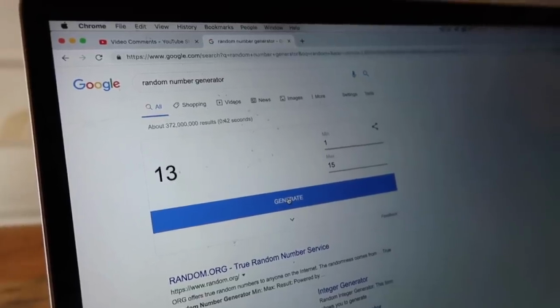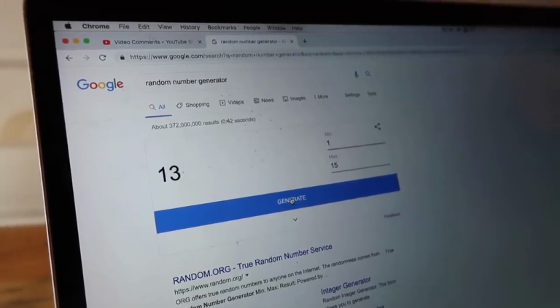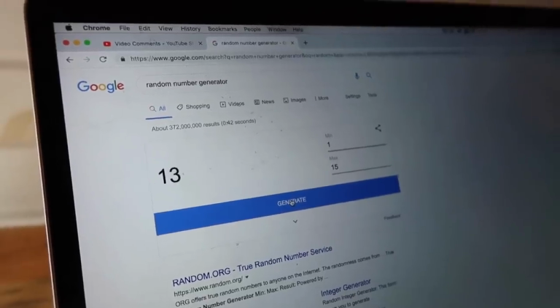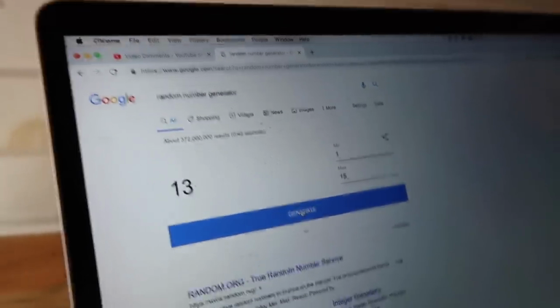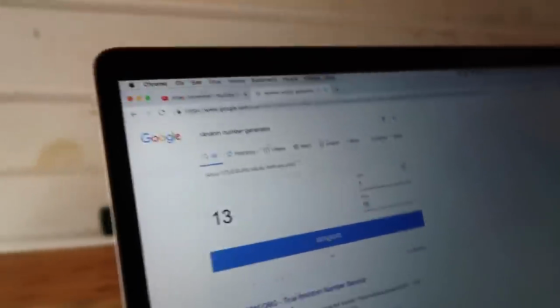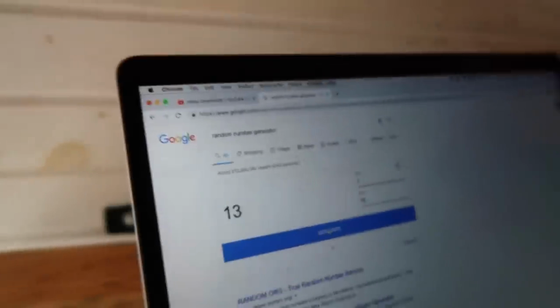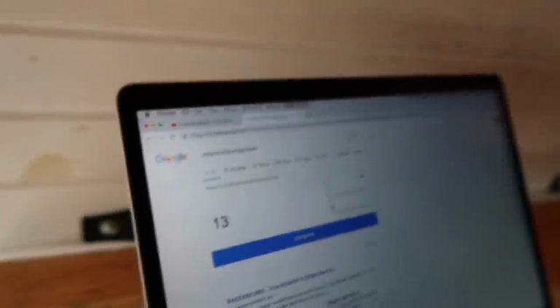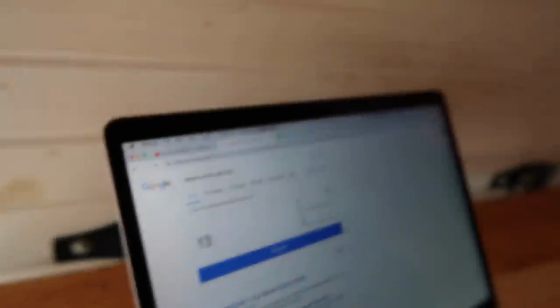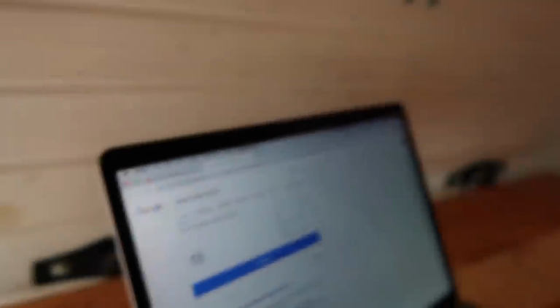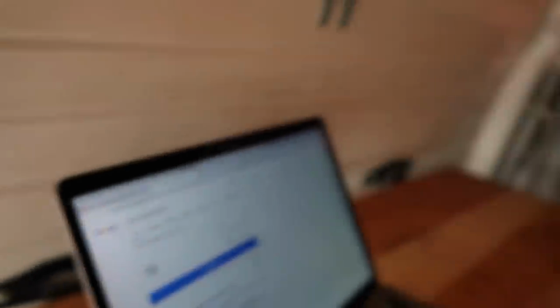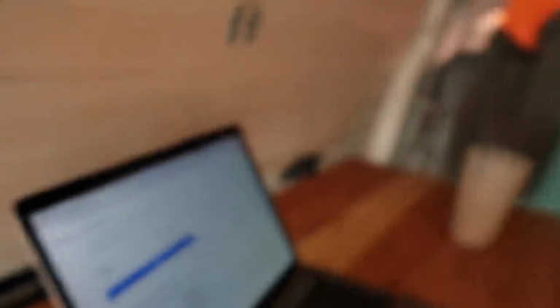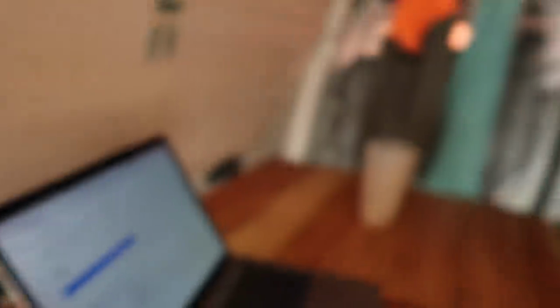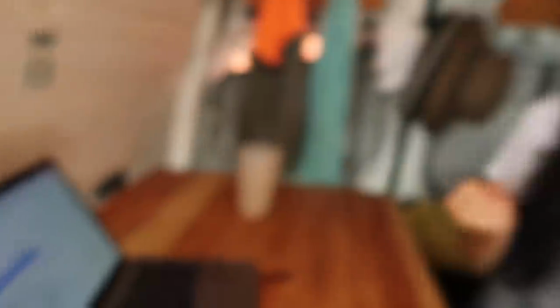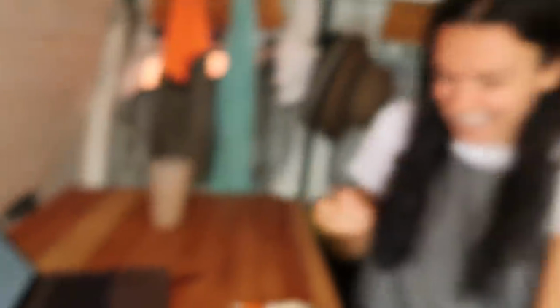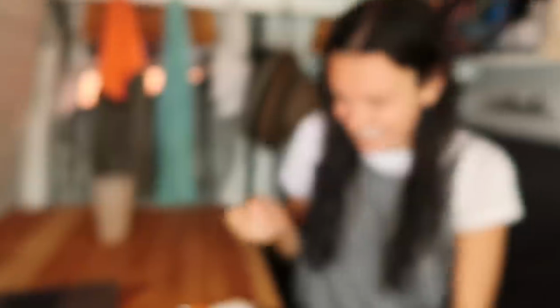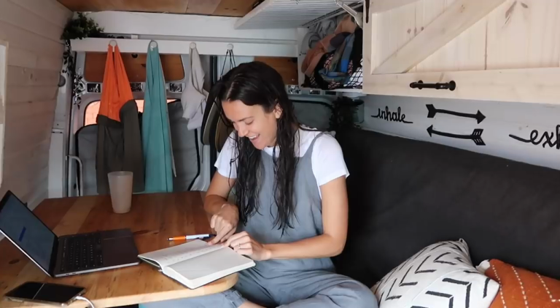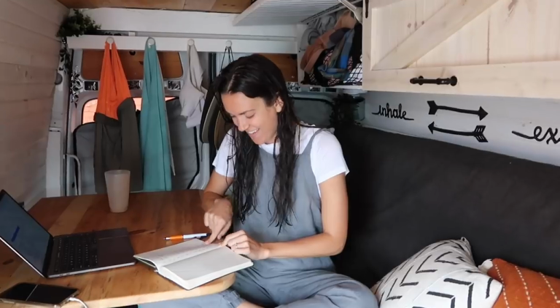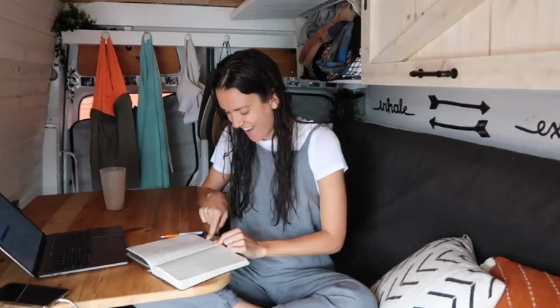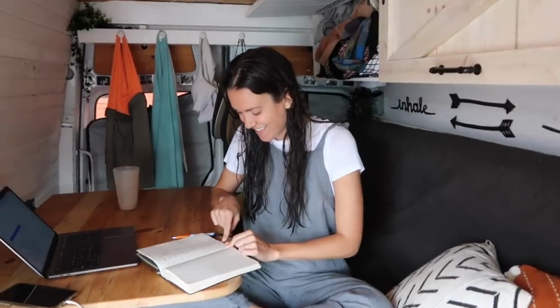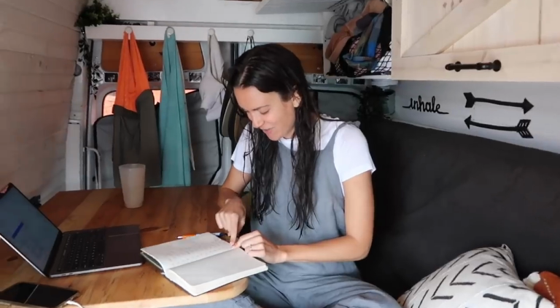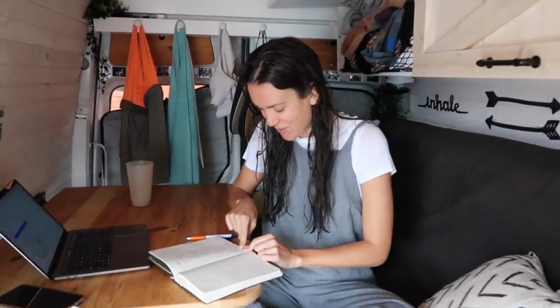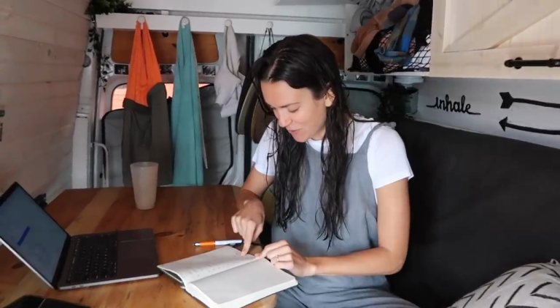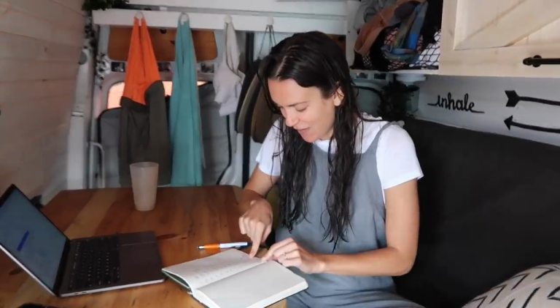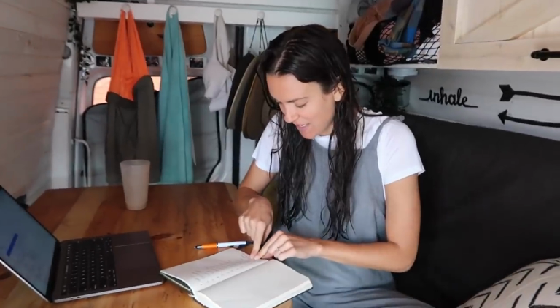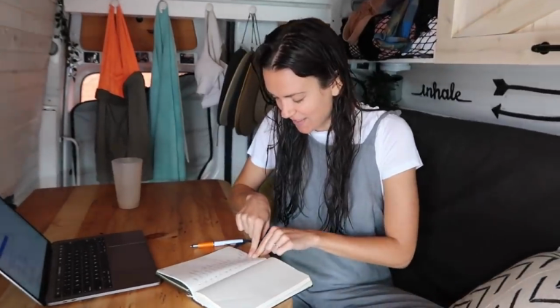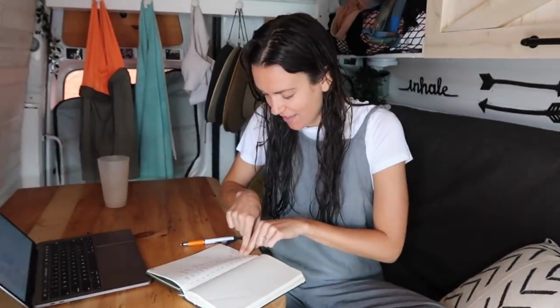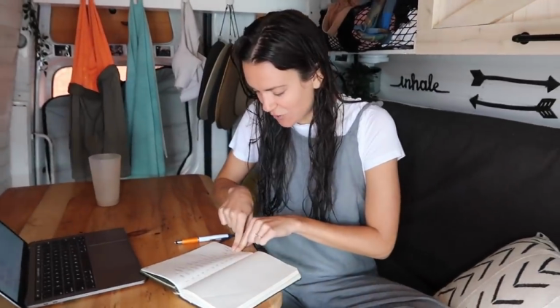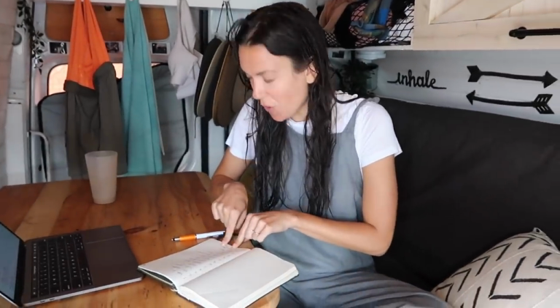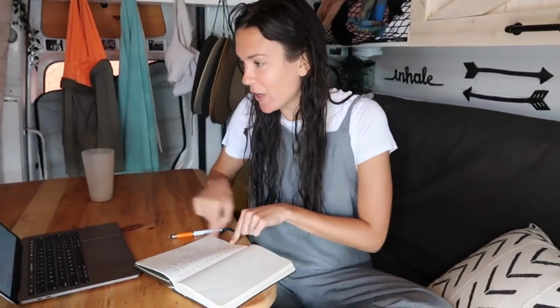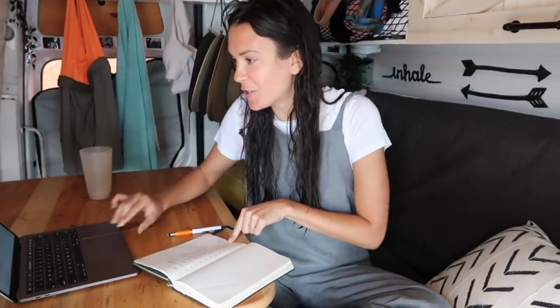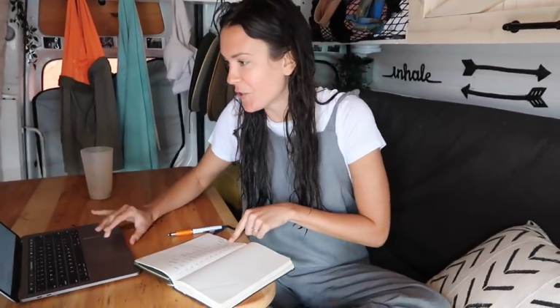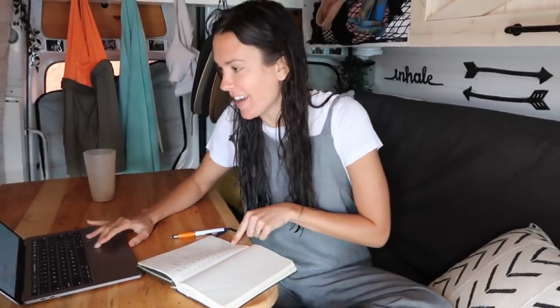Oh! Yay! Who is that? The username is TheToryTree.